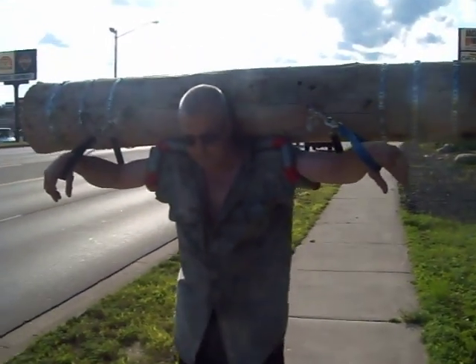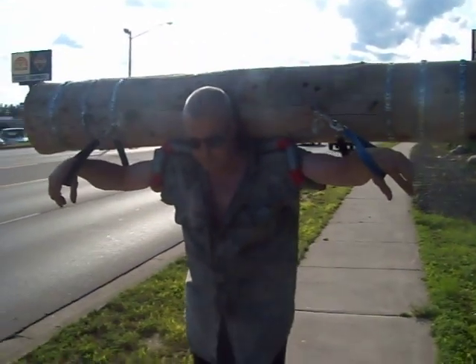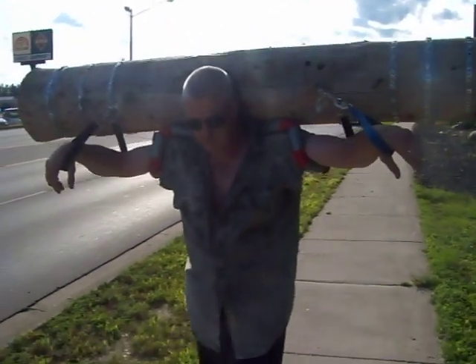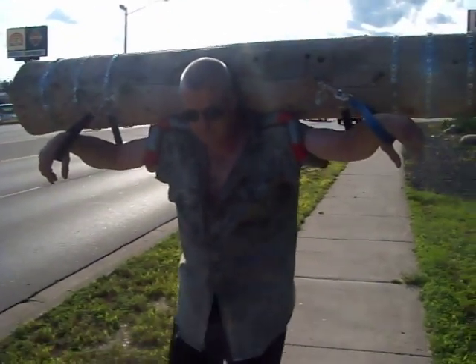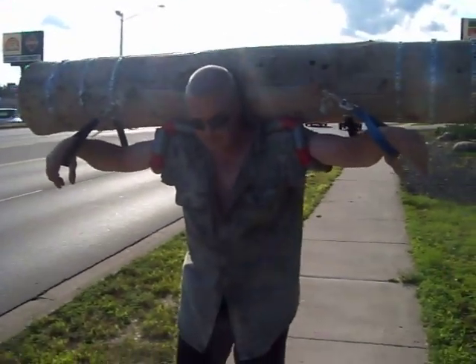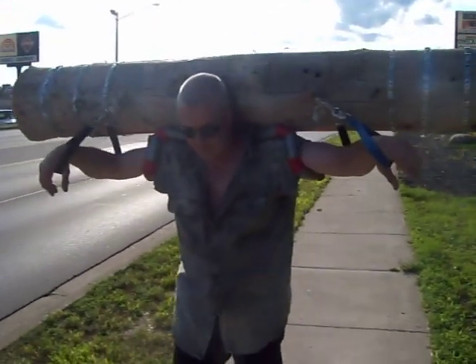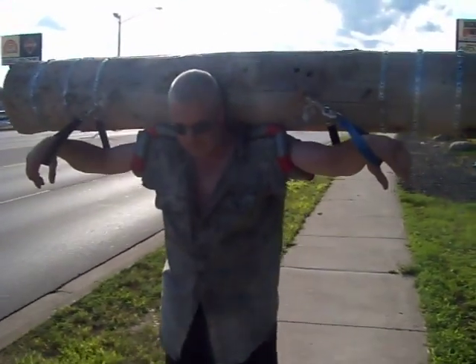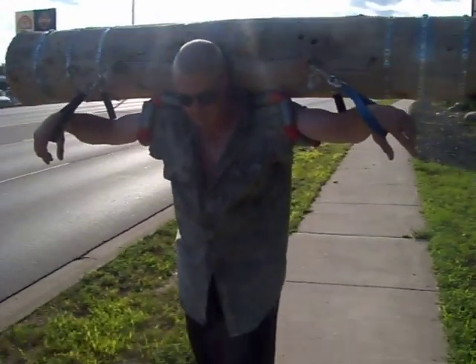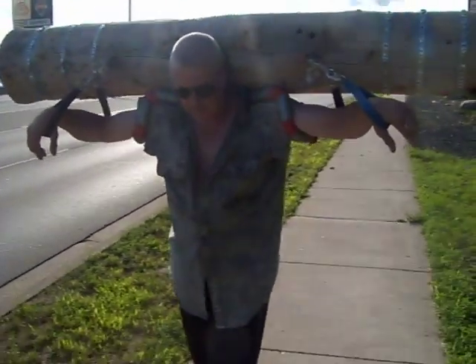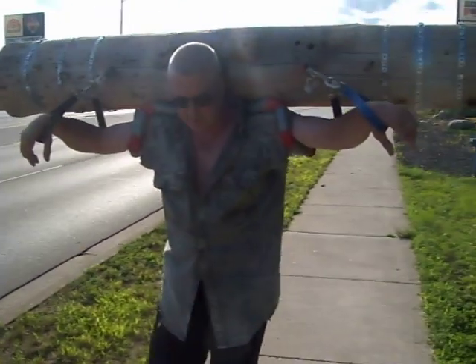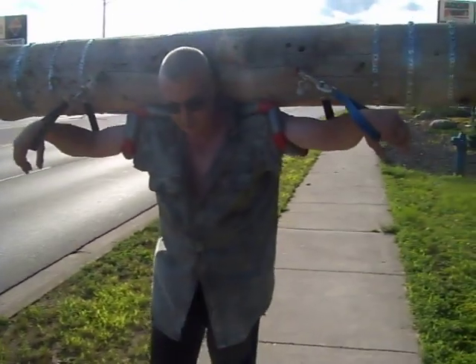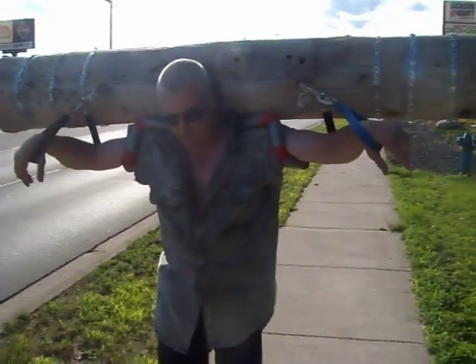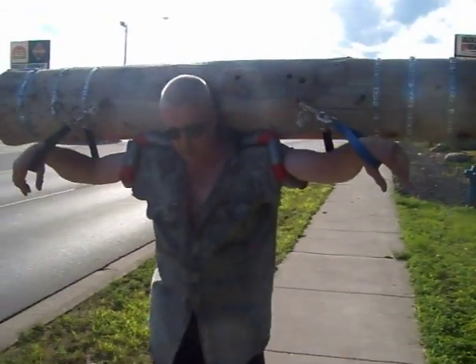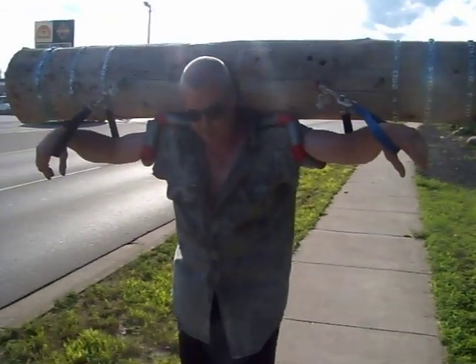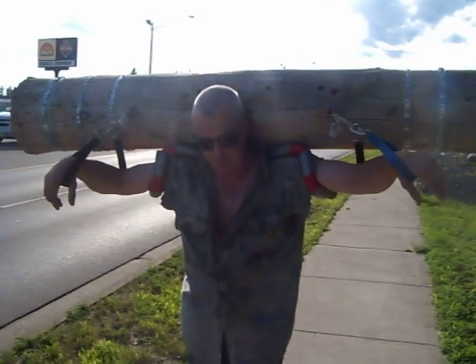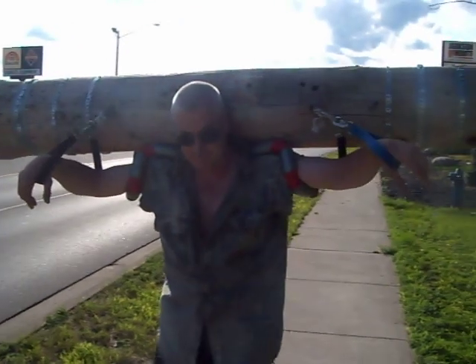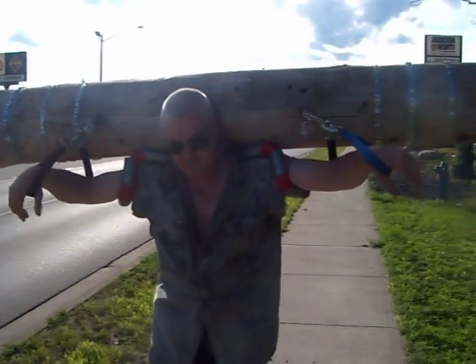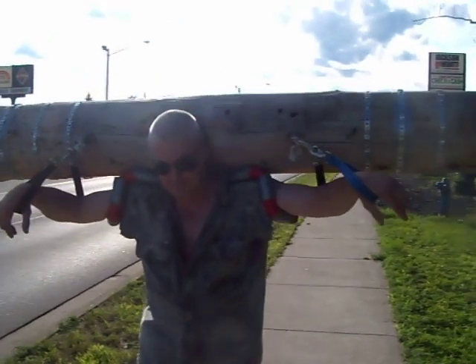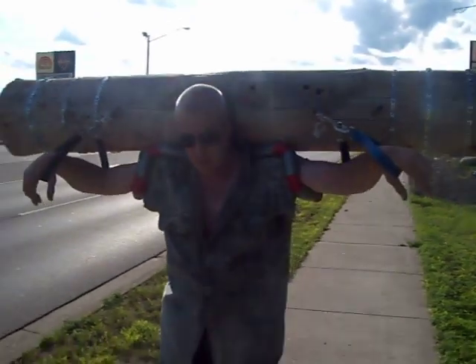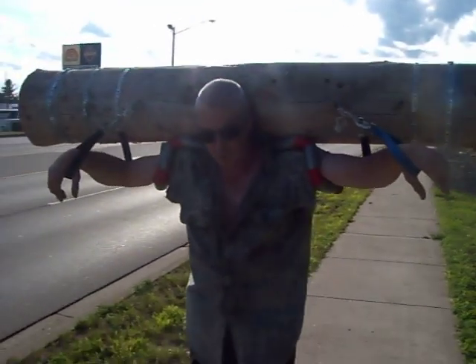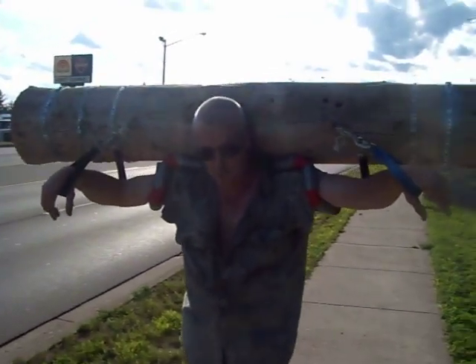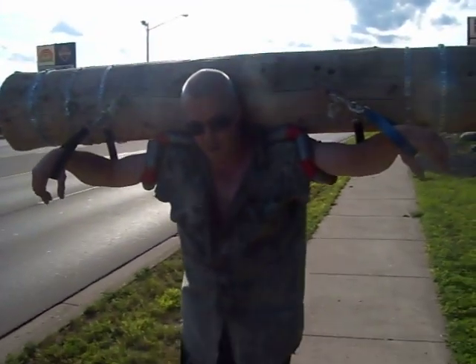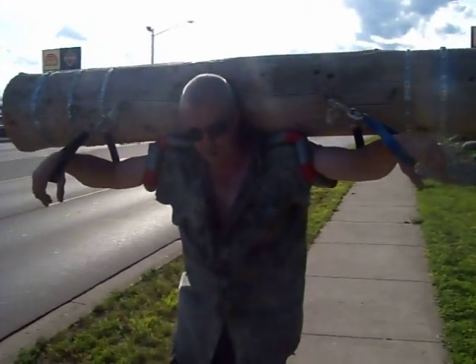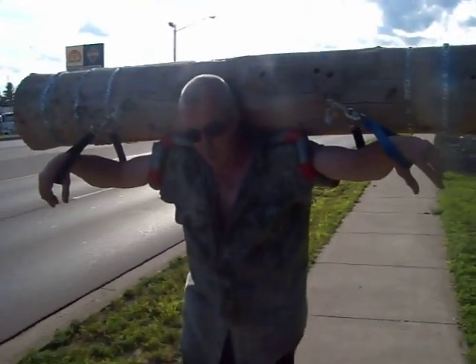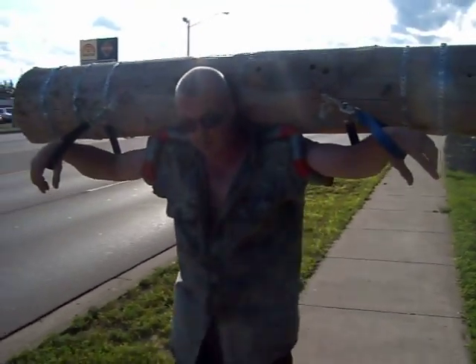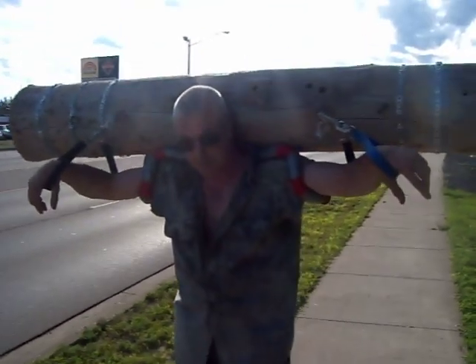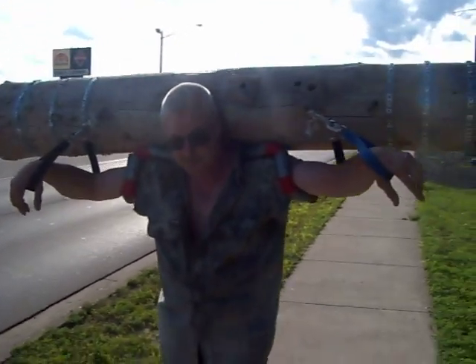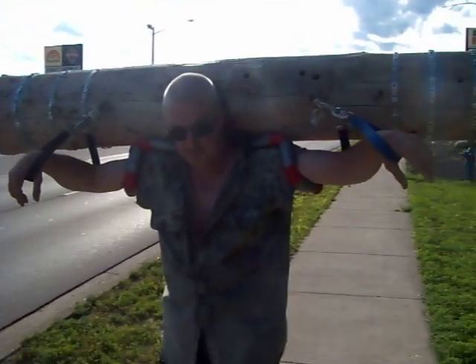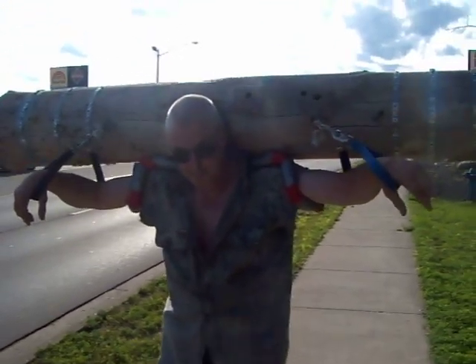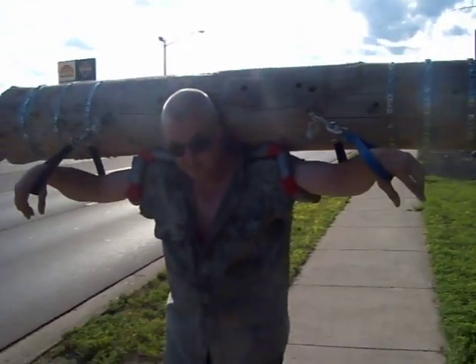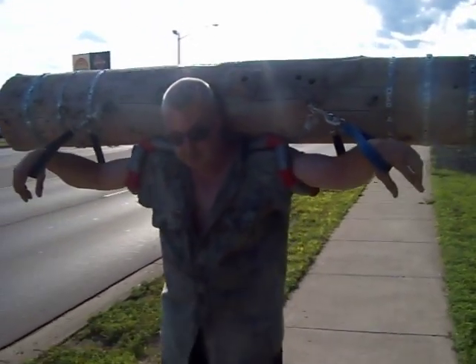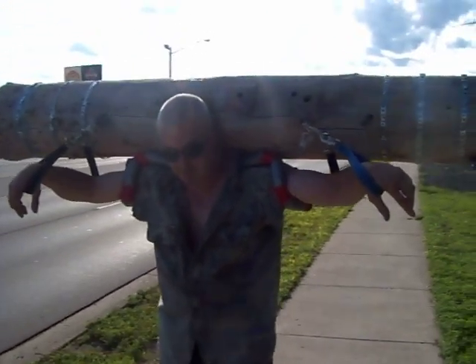Any particular reason you do this? This is my cool down and pump. Your what? Cool down and pump. Cool down and pump?